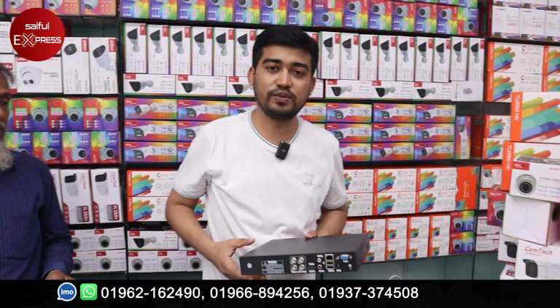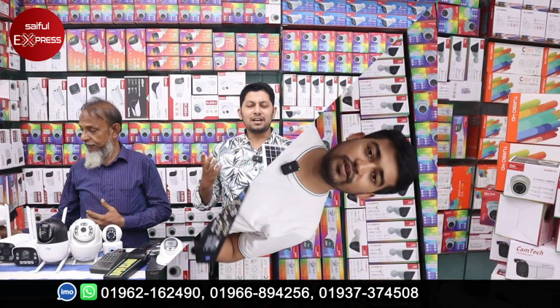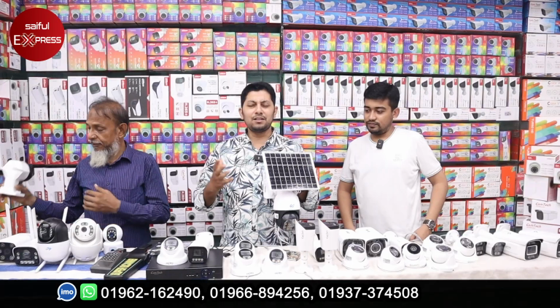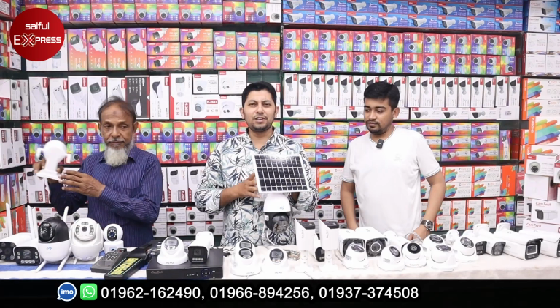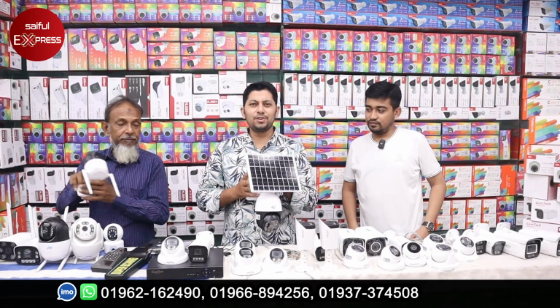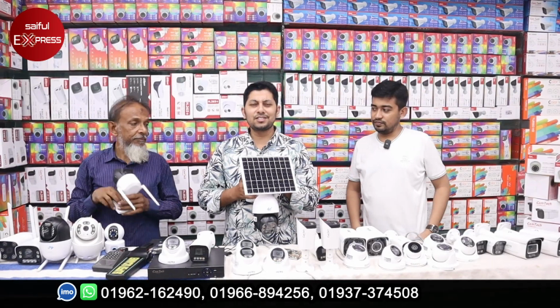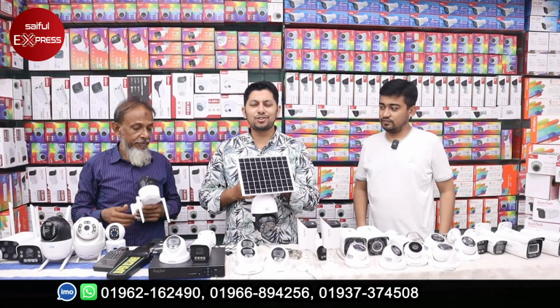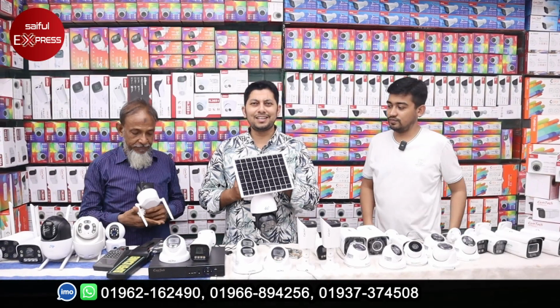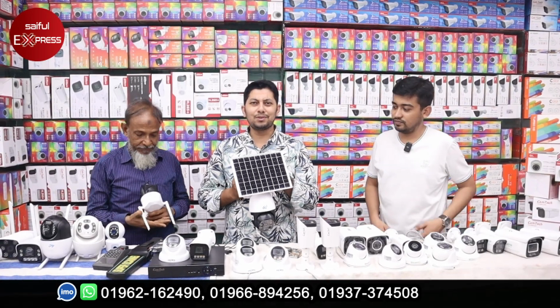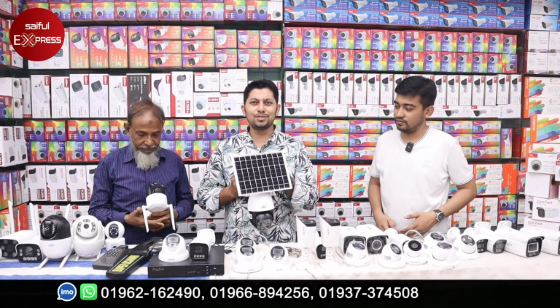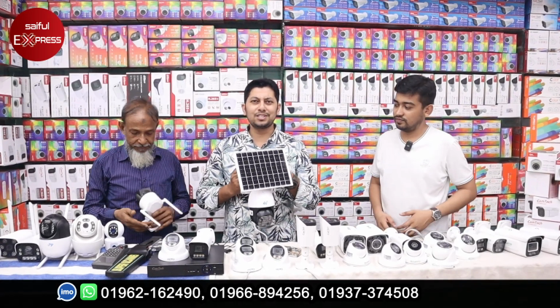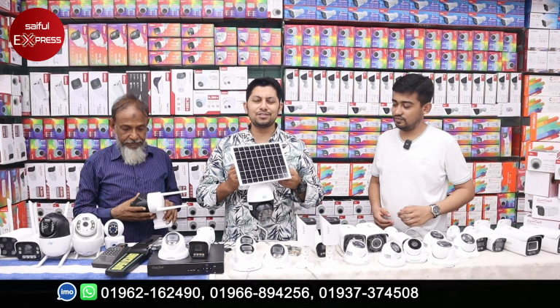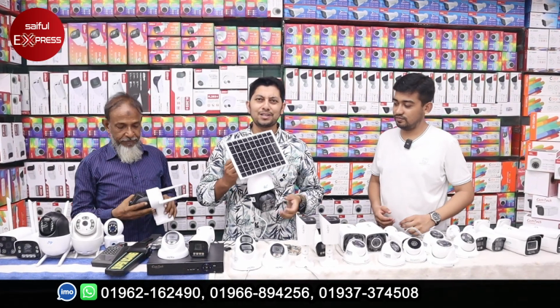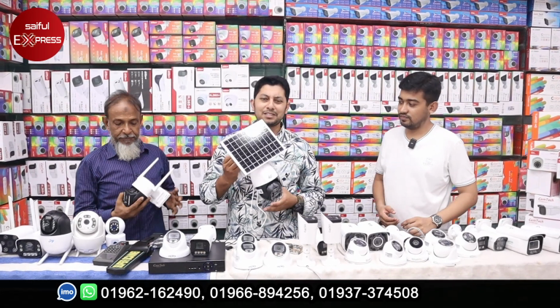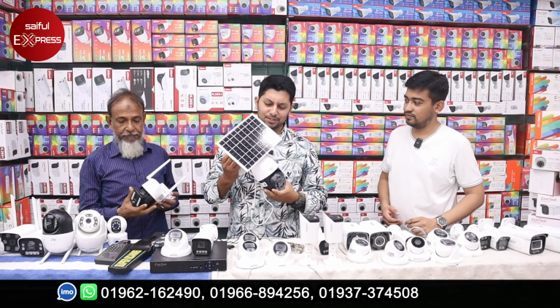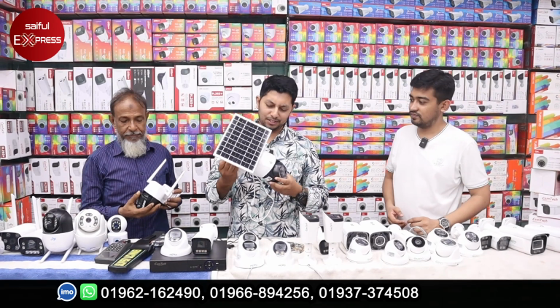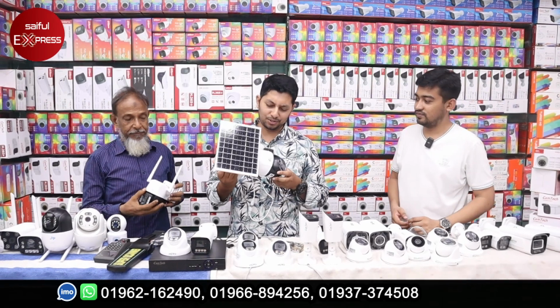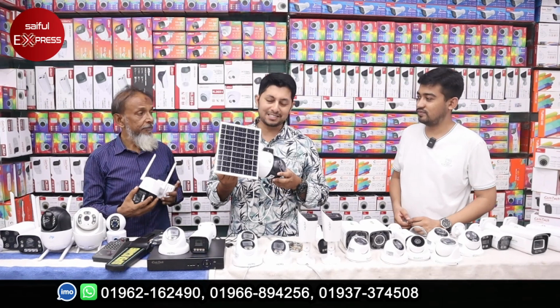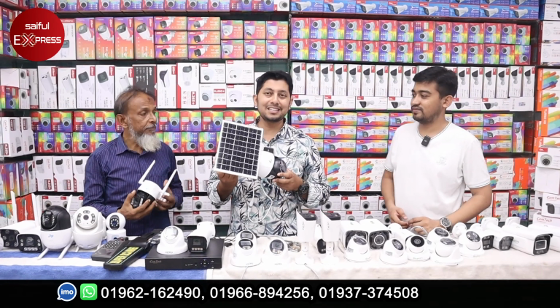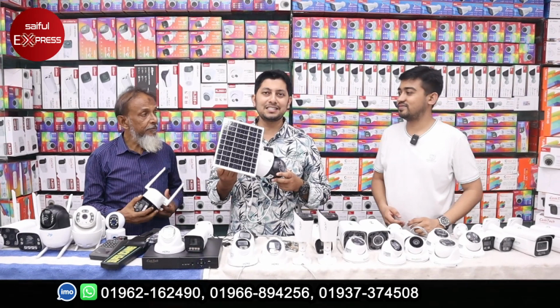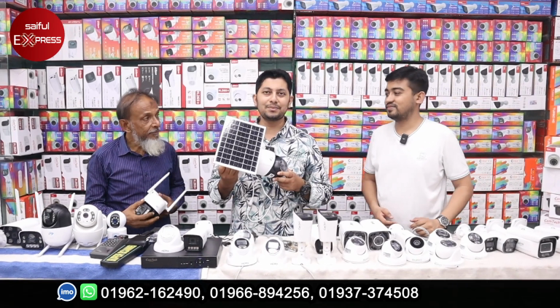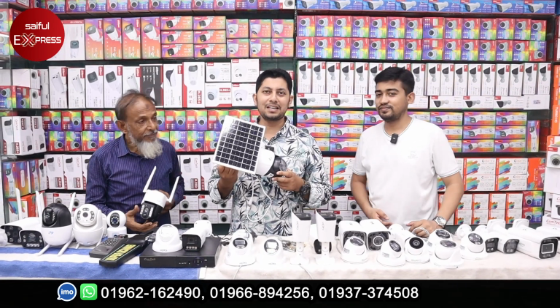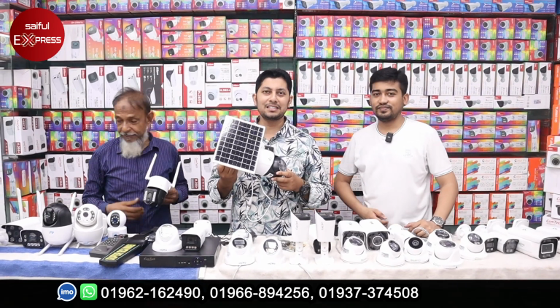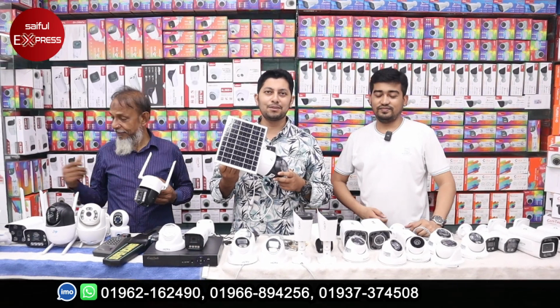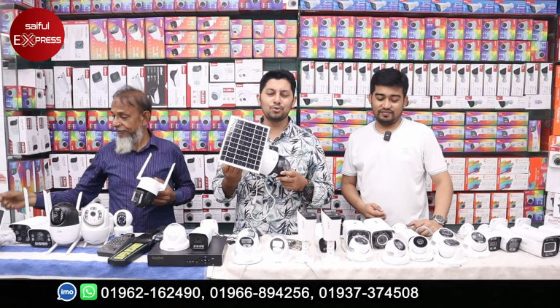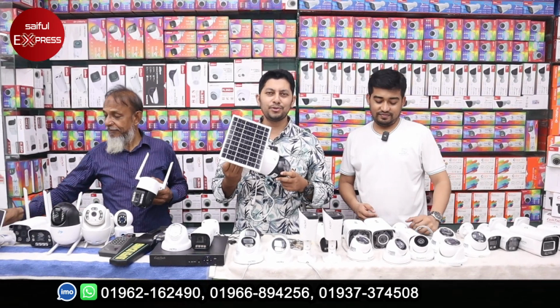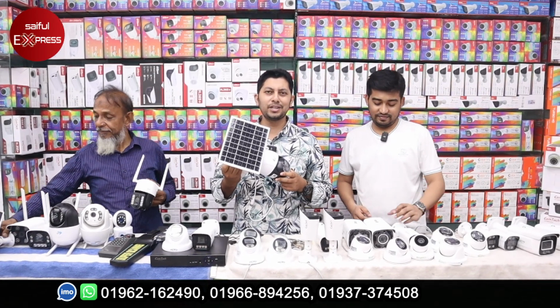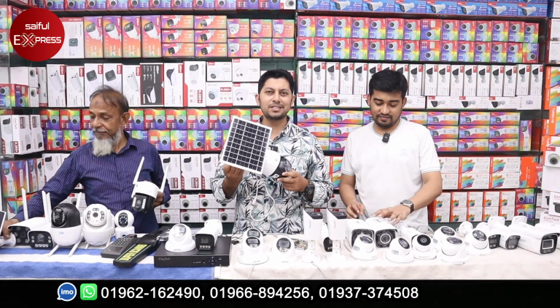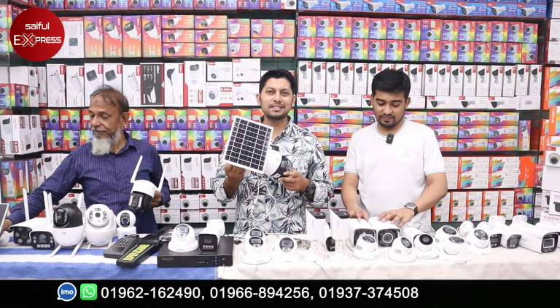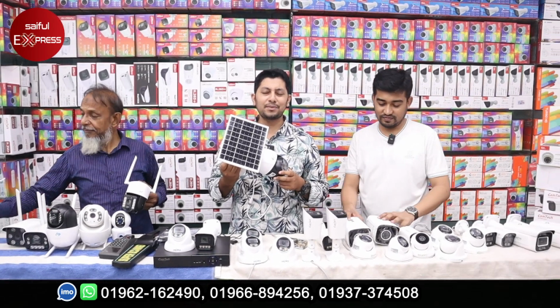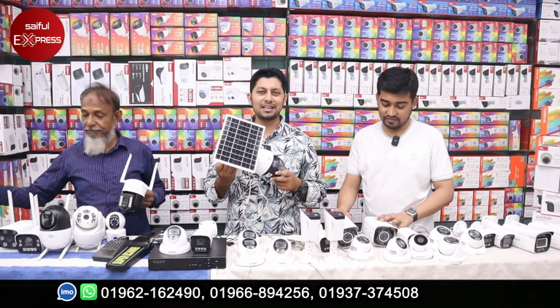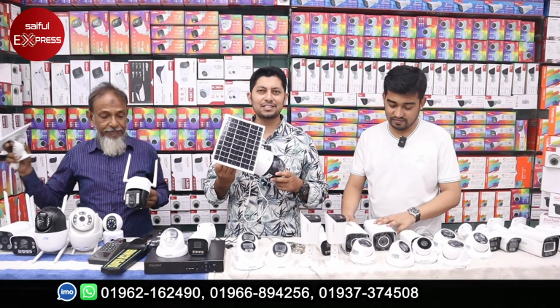Hello viewers, hello viewers. I'm going to show you a CCTV camera collection. We have a very unique CCTV camera collection.